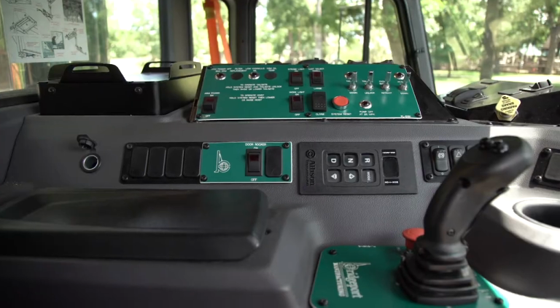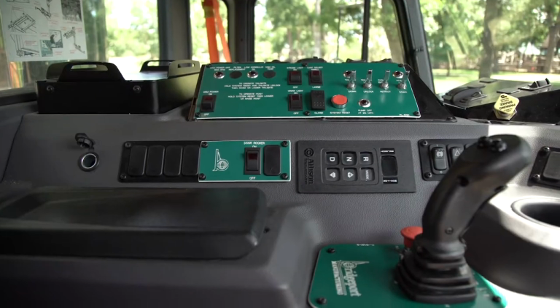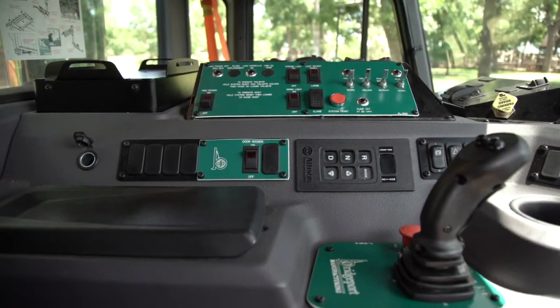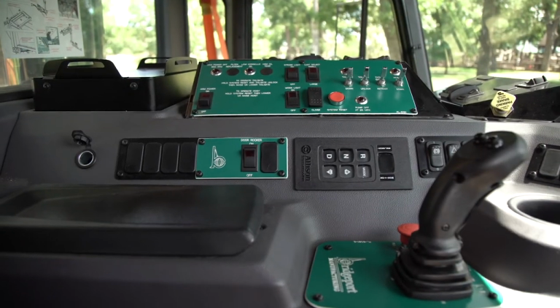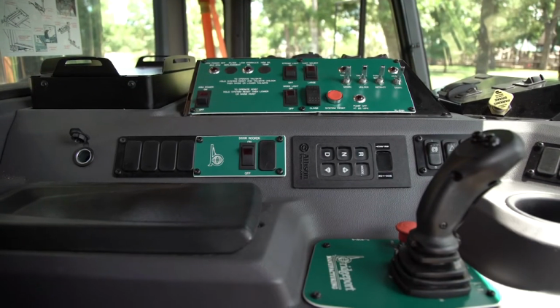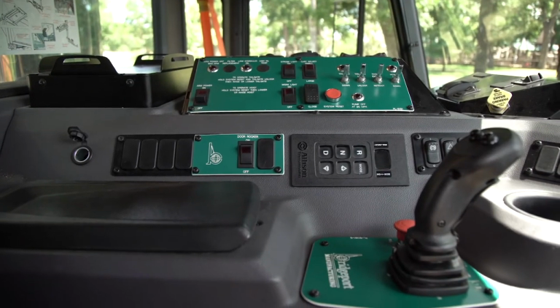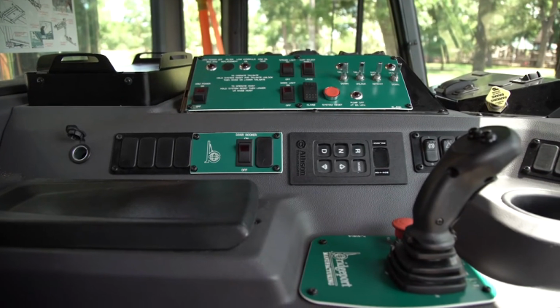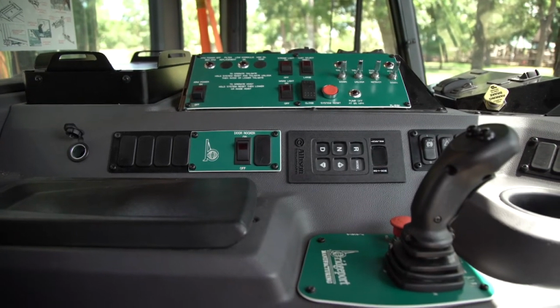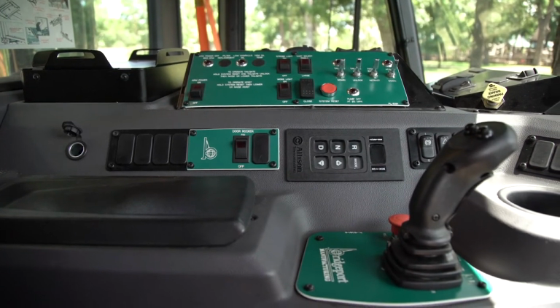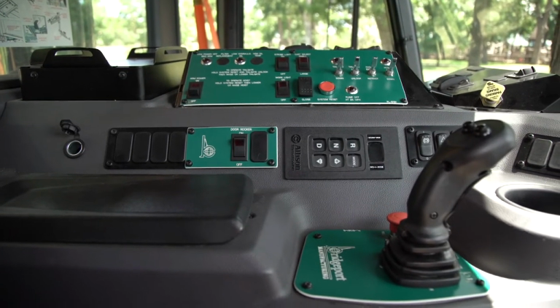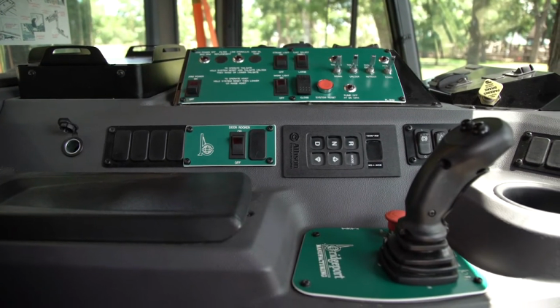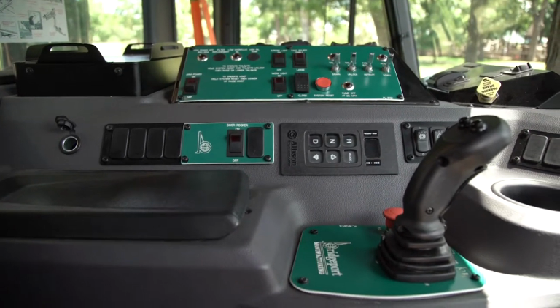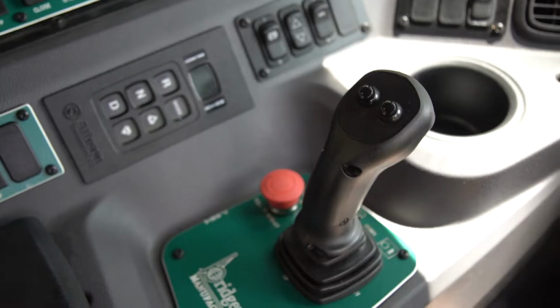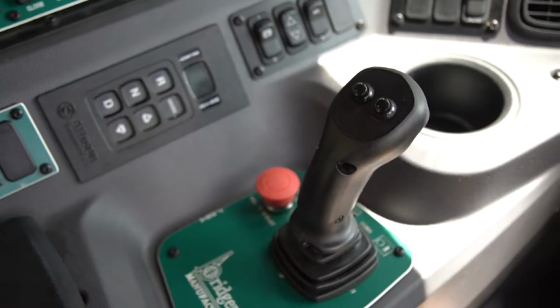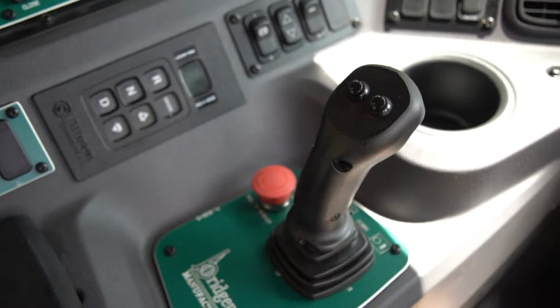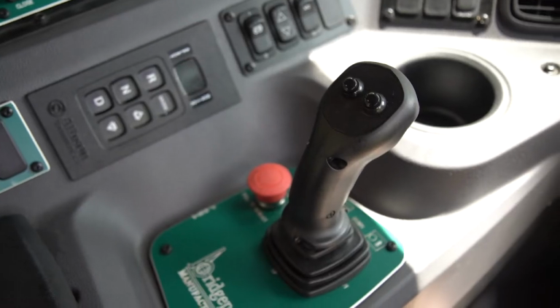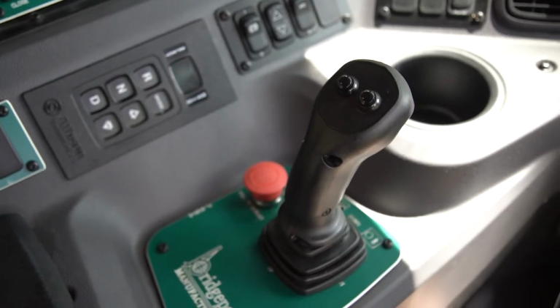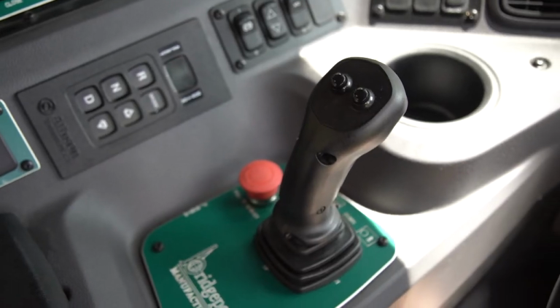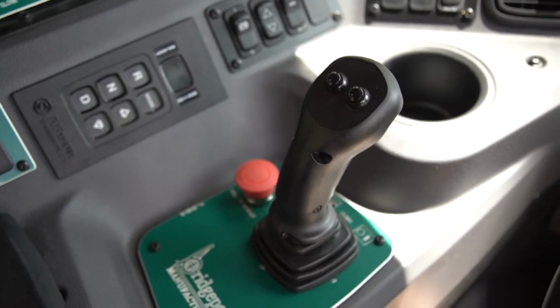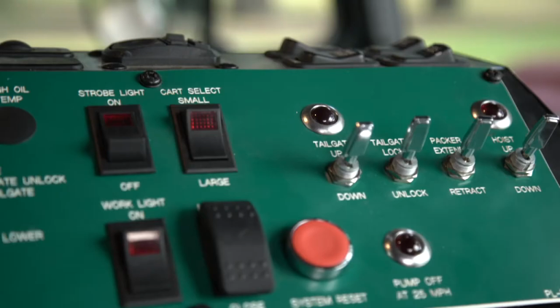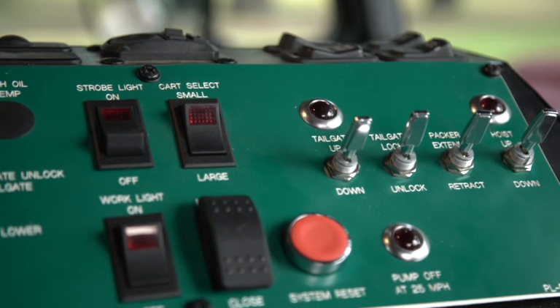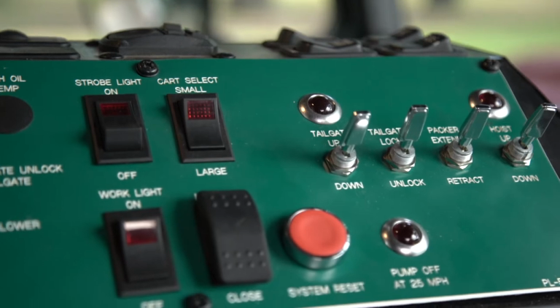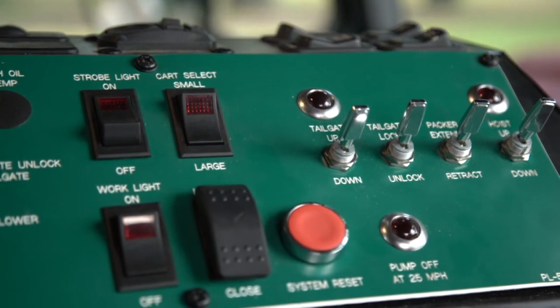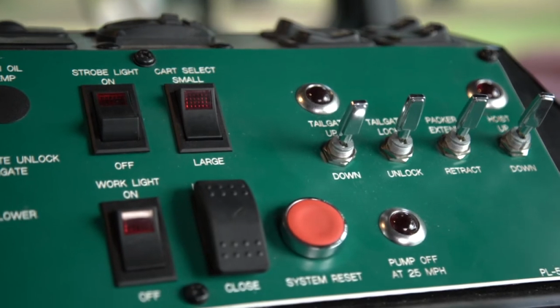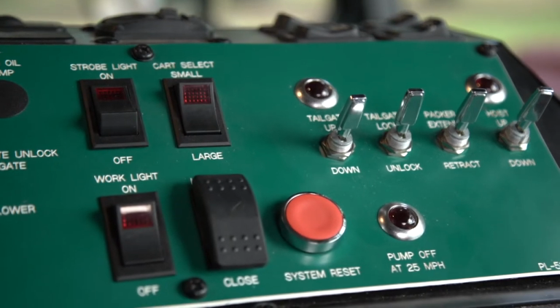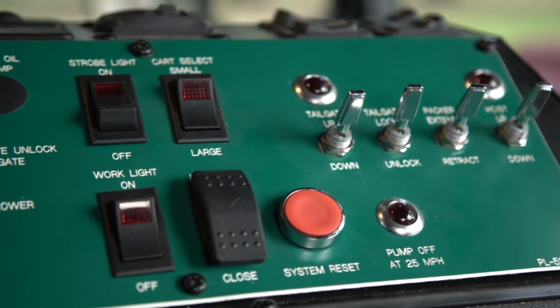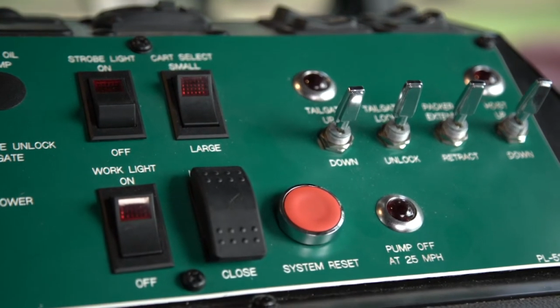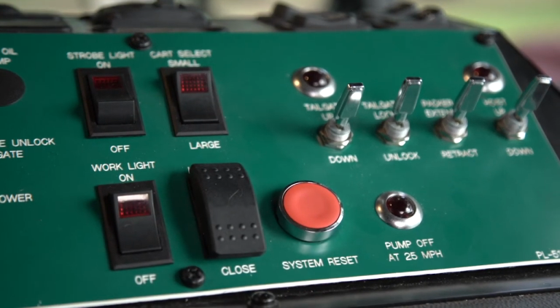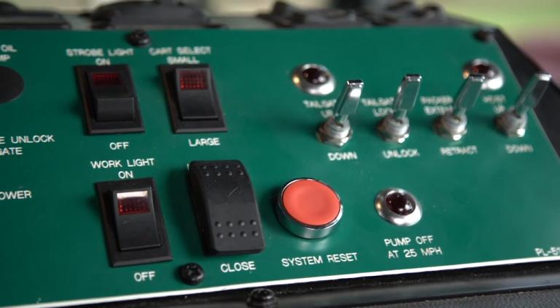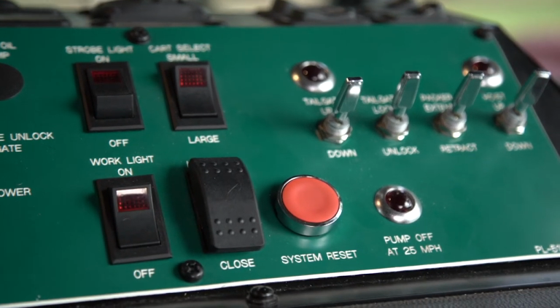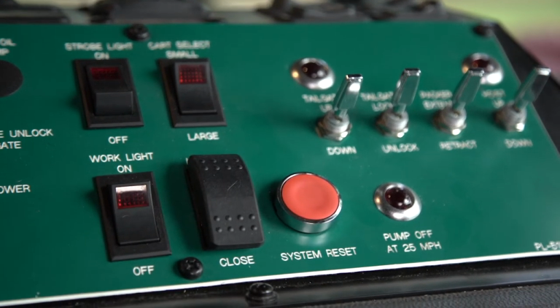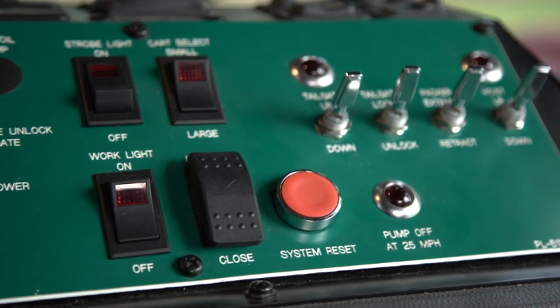The electric over hydraulic controls feature a joystick, toggle, and rocker switches allowing driver-friendly operation.